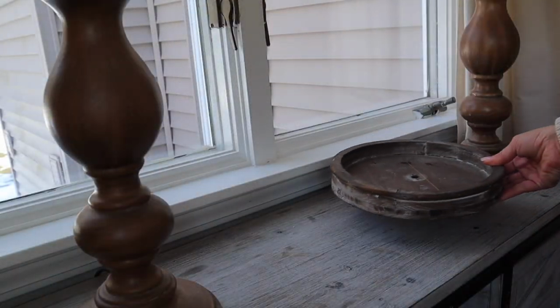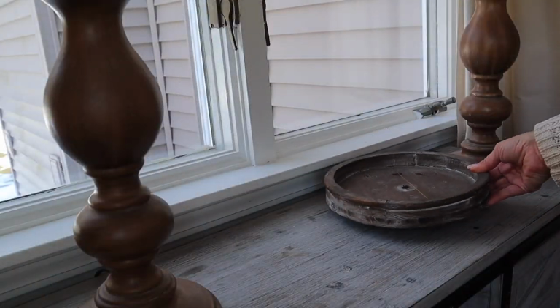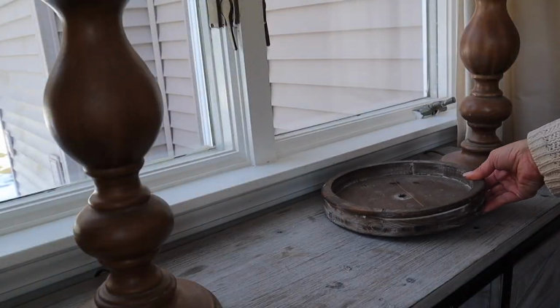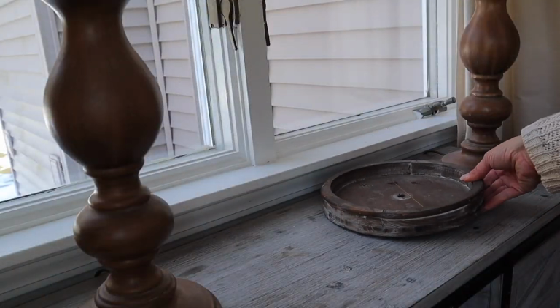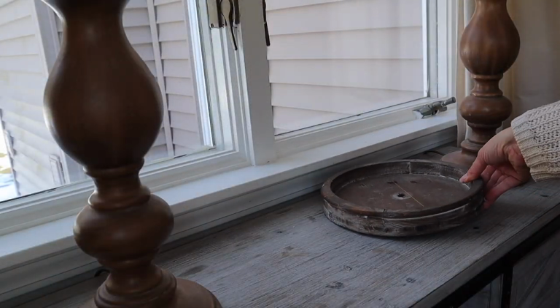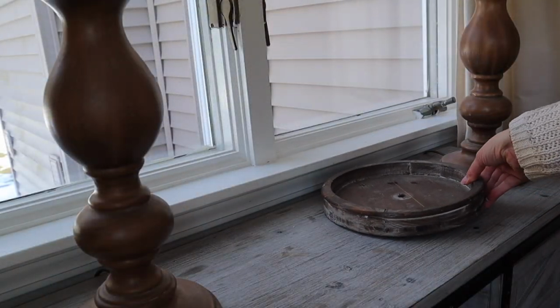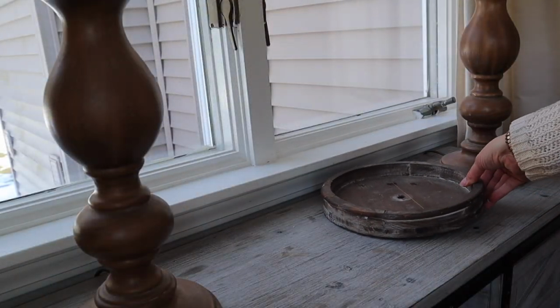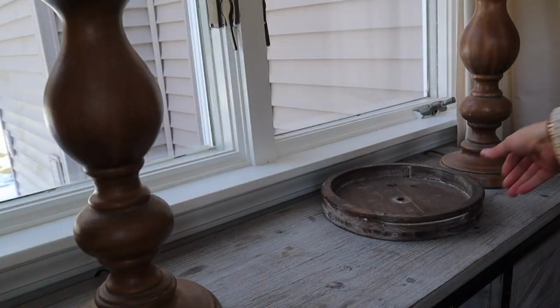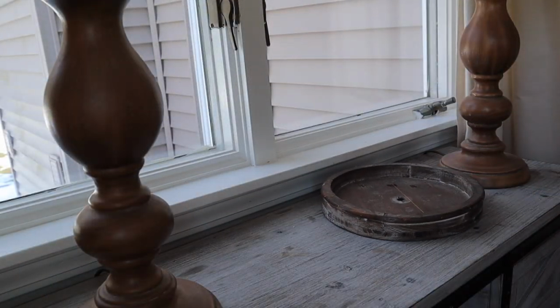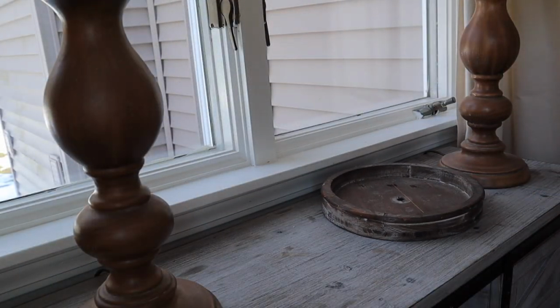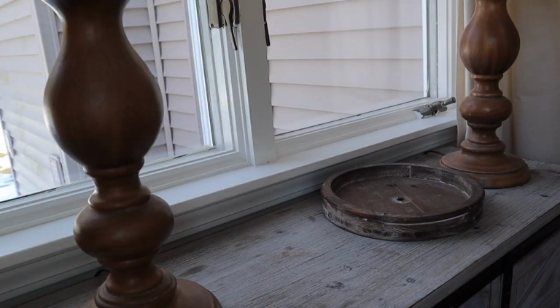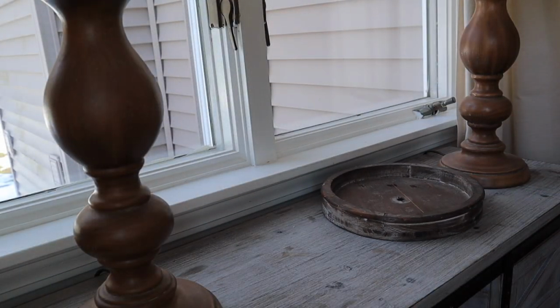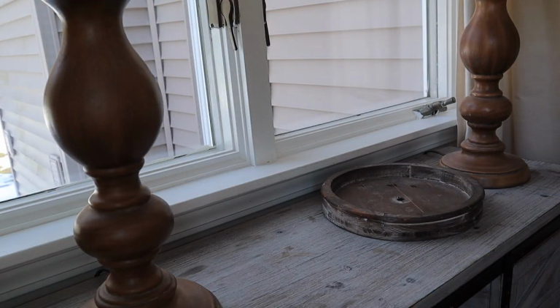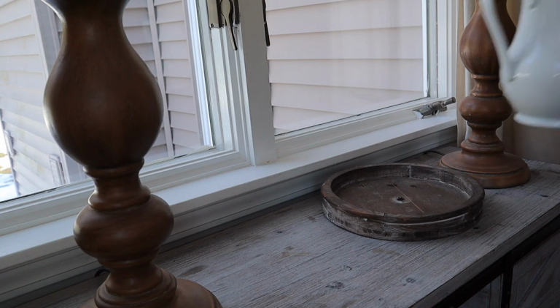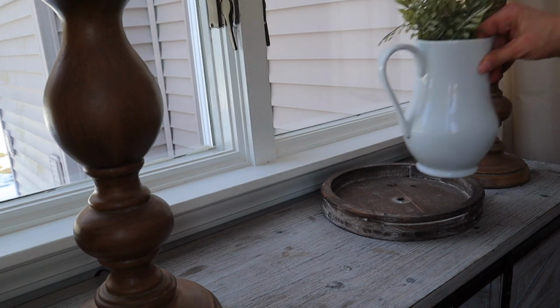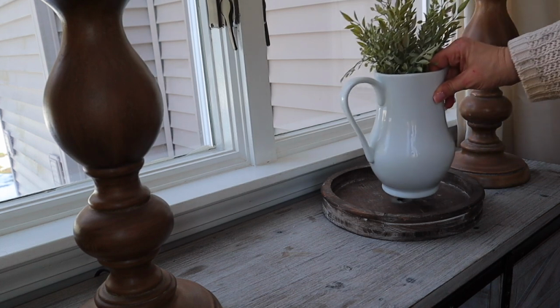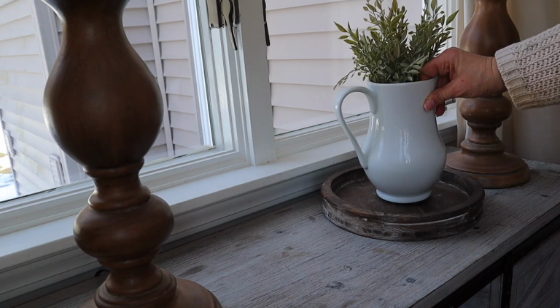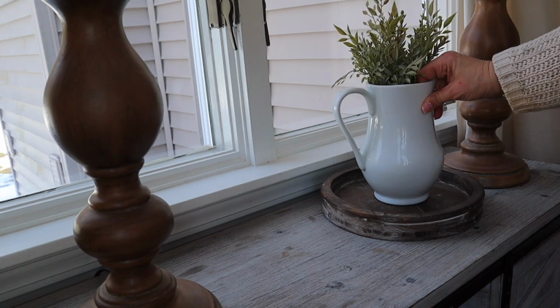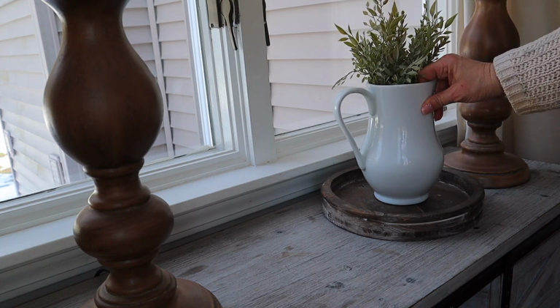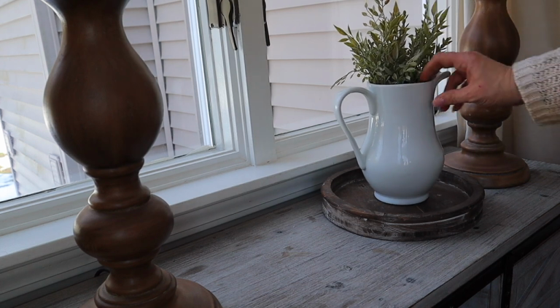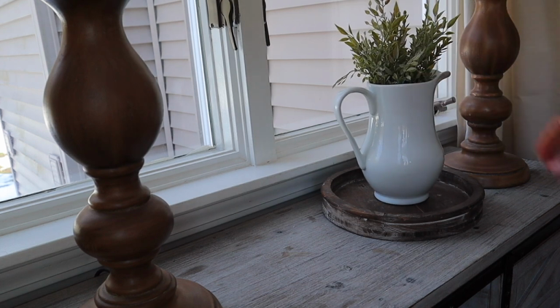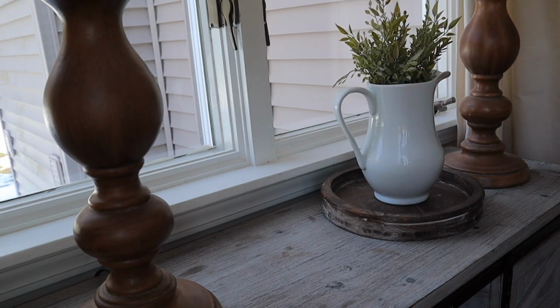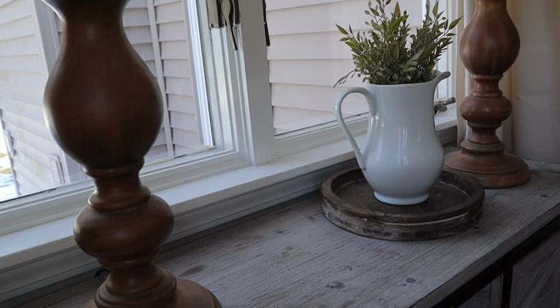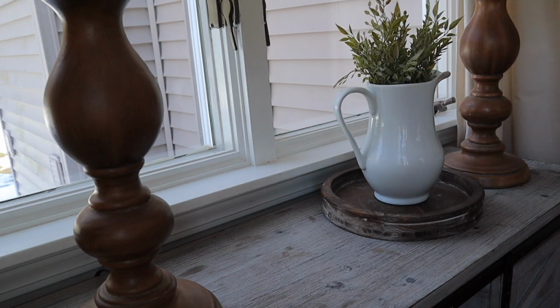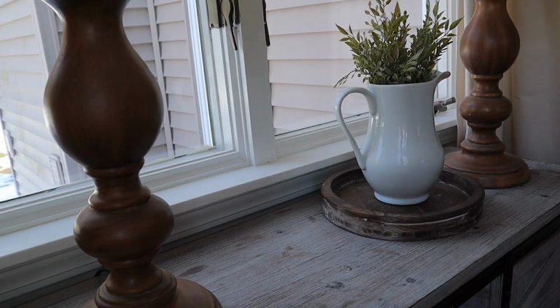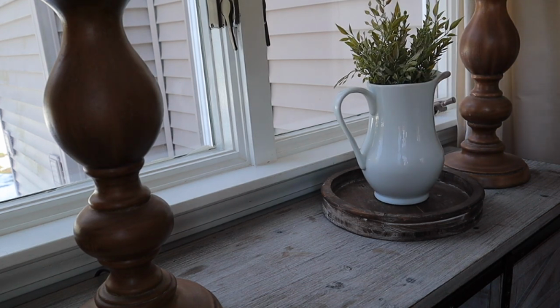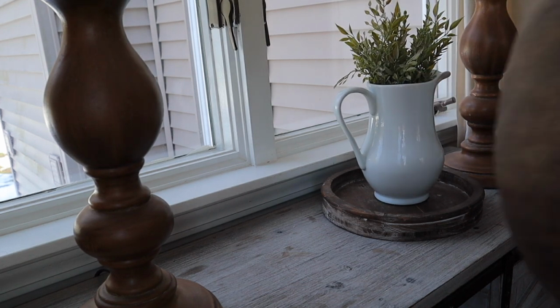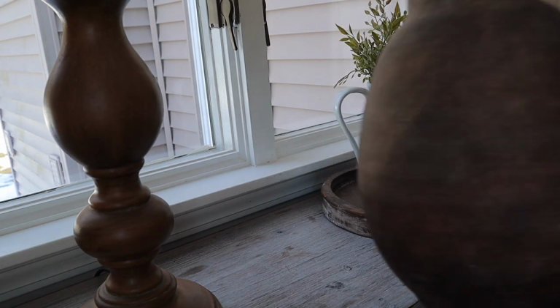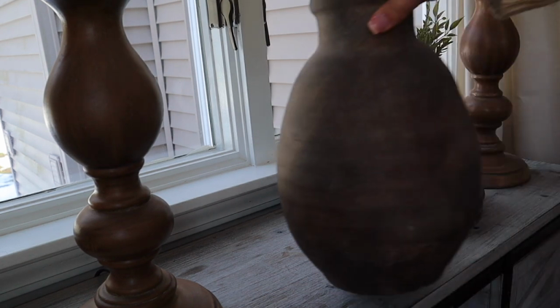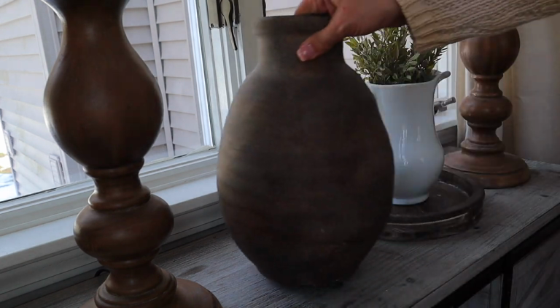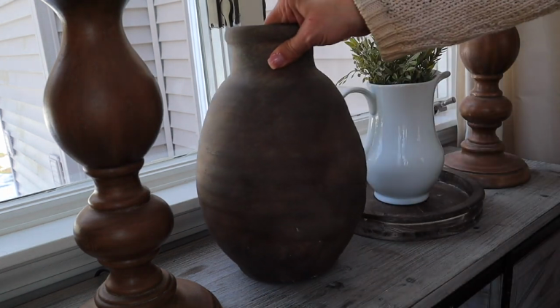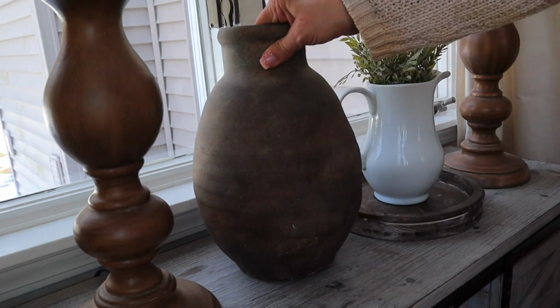Onto this table I added the other half of the tiered tray, as well as a white pitcher filled with some greens and another vase from Kirkland's.